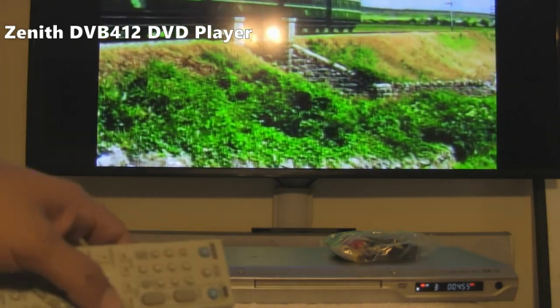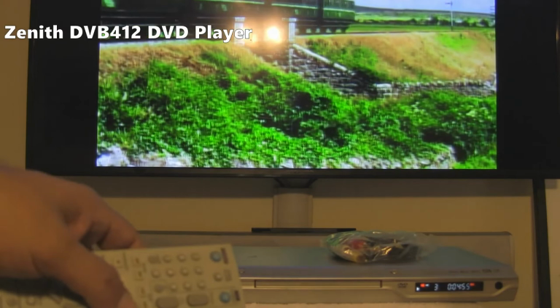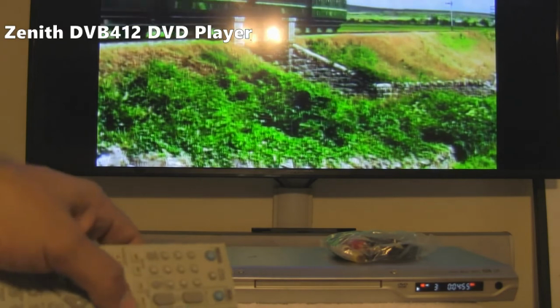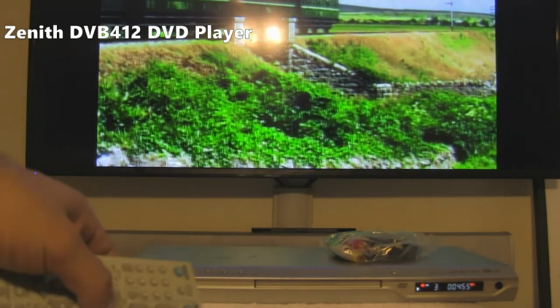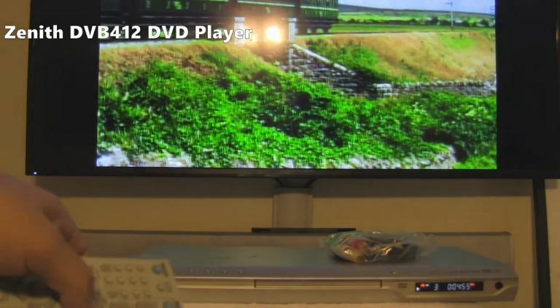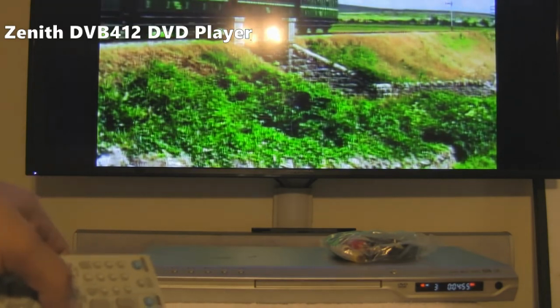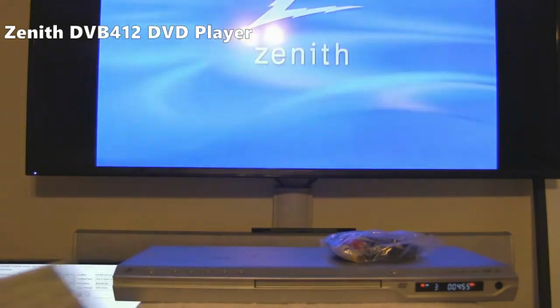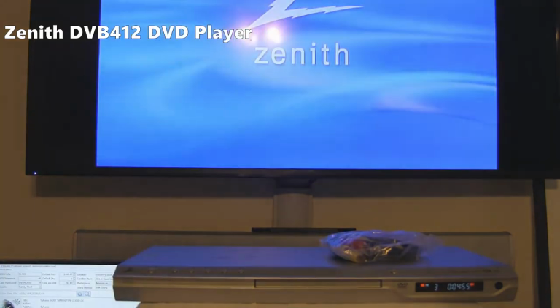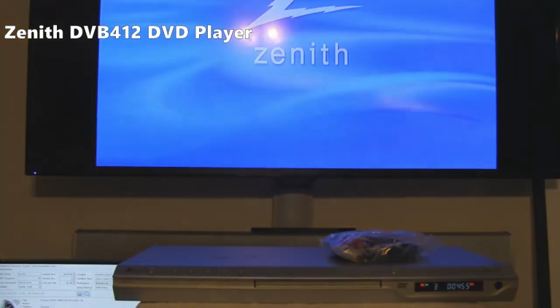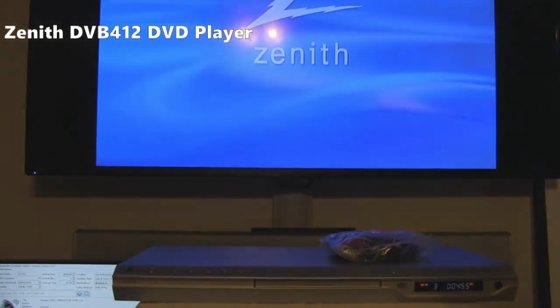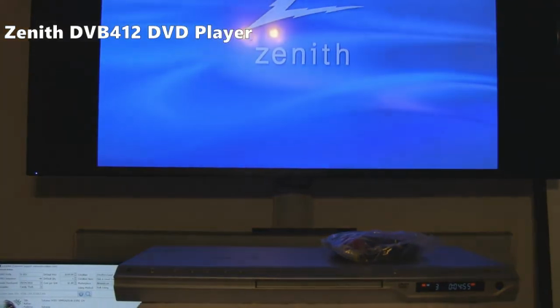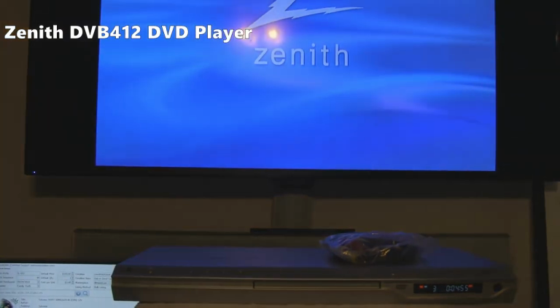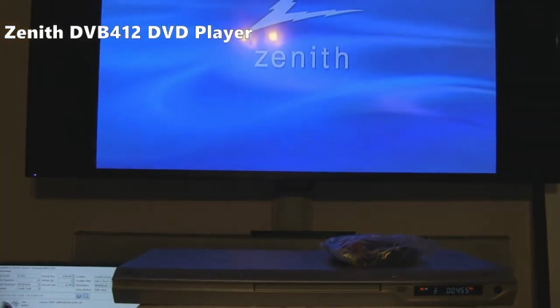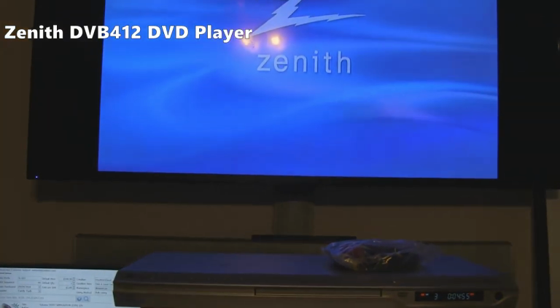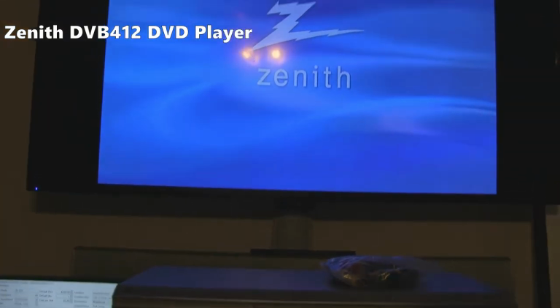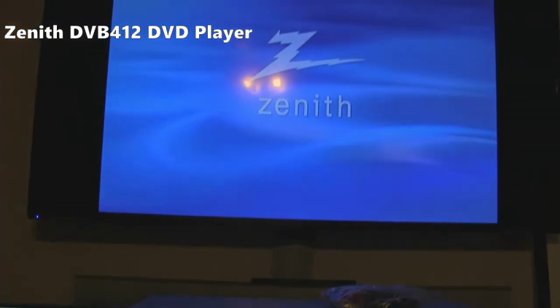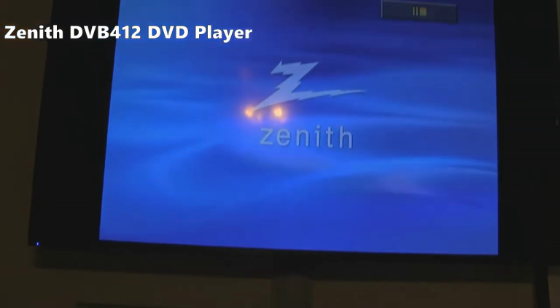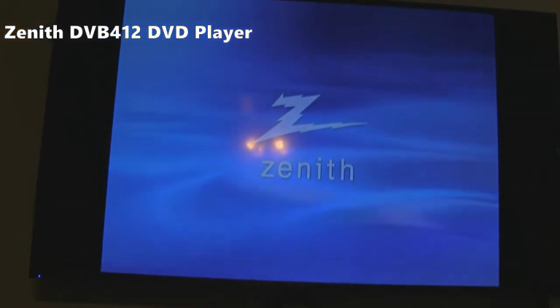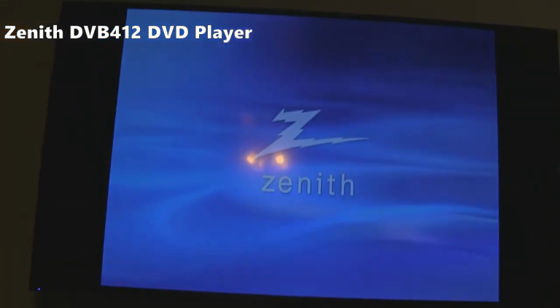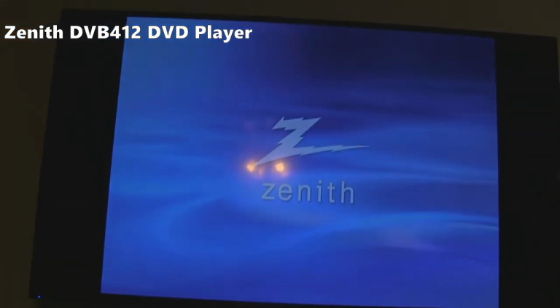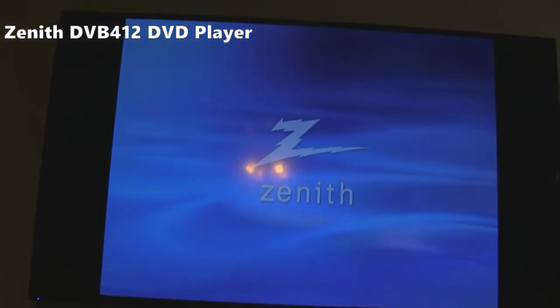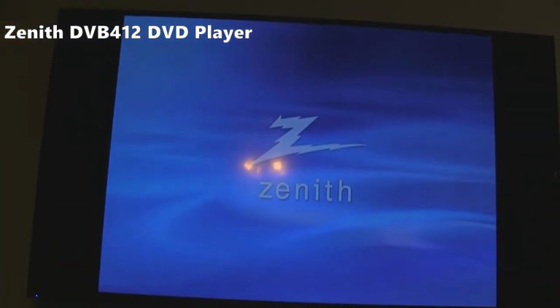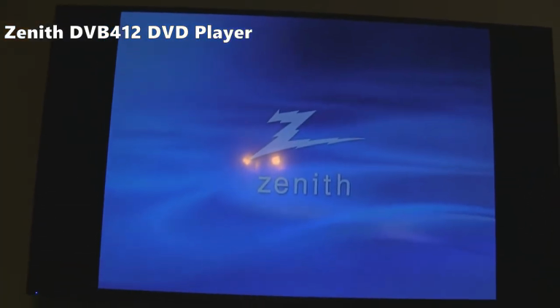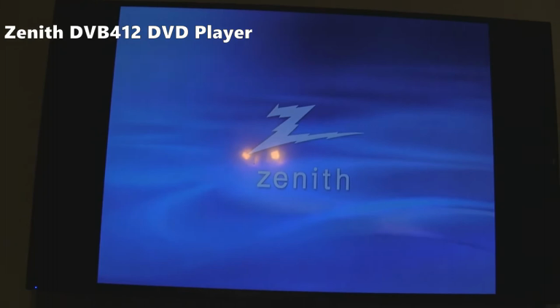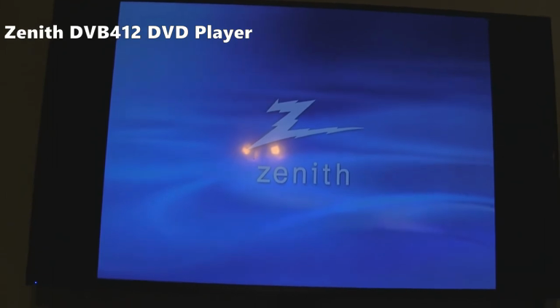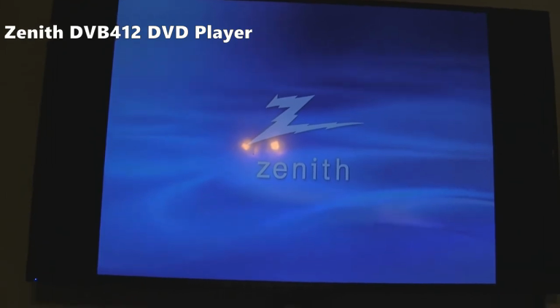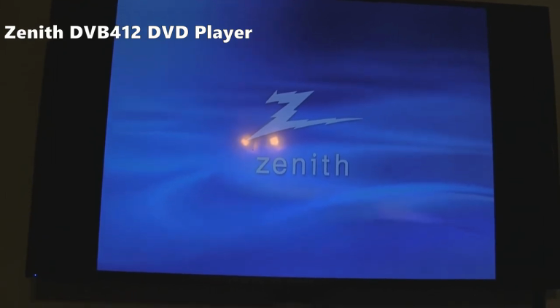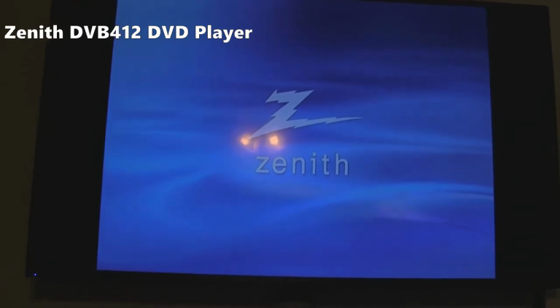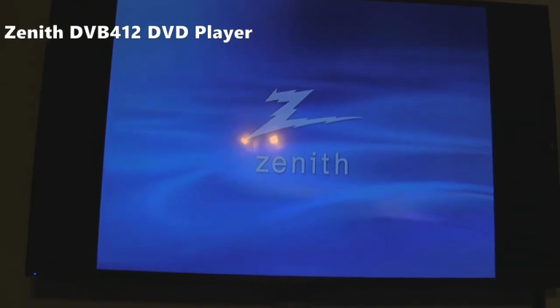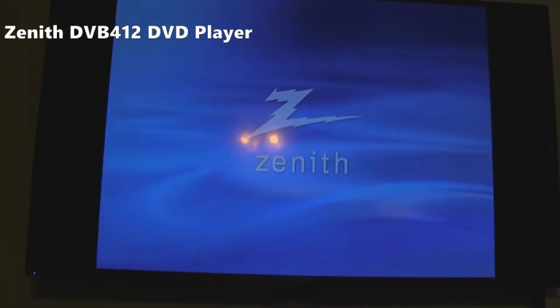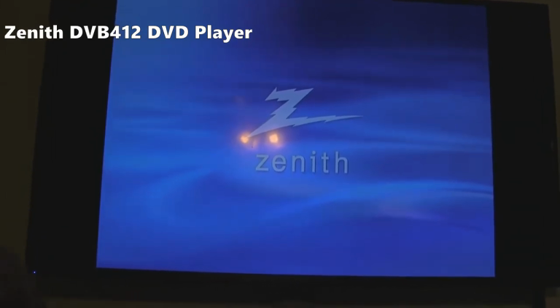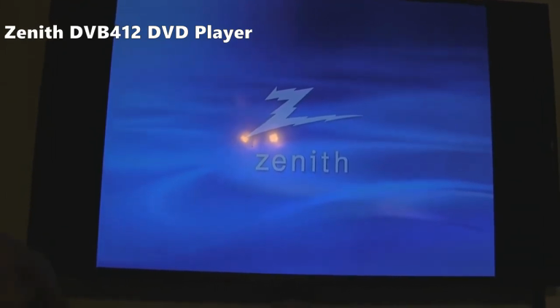I'm going to hit the stop button to see what it does — get this screen right here. And stop again.